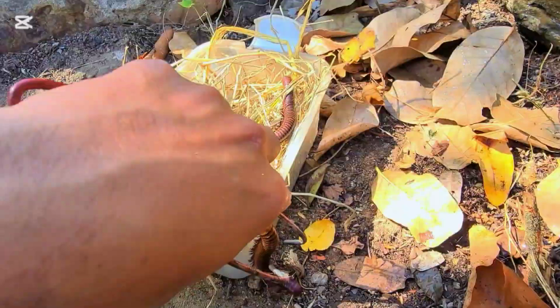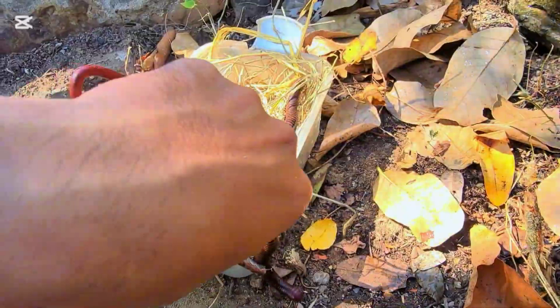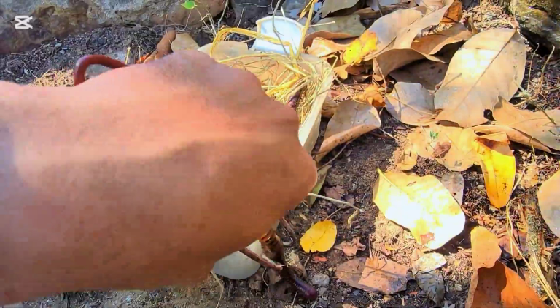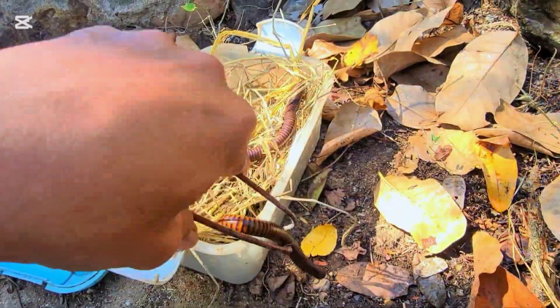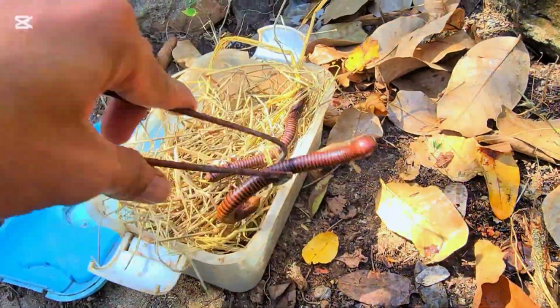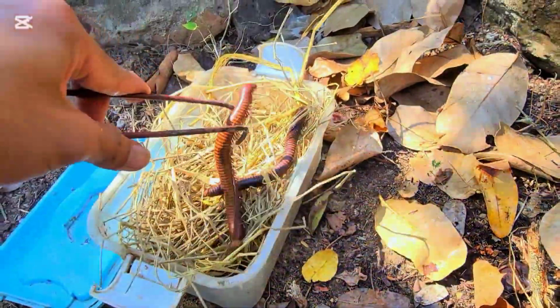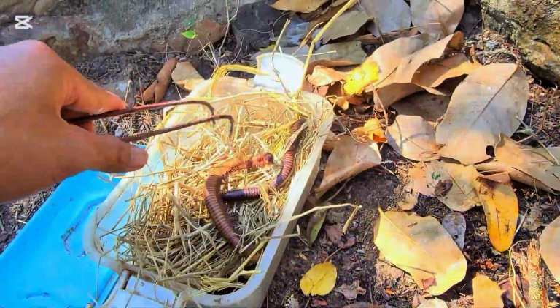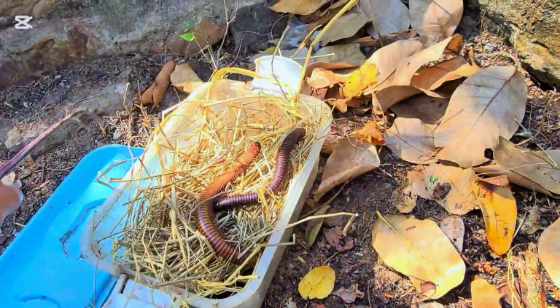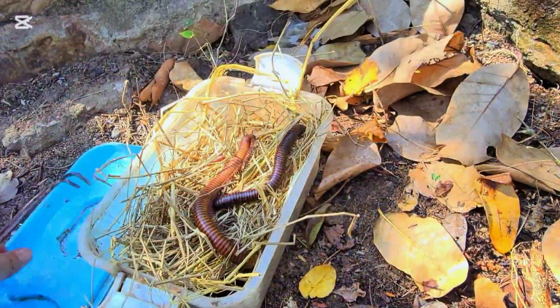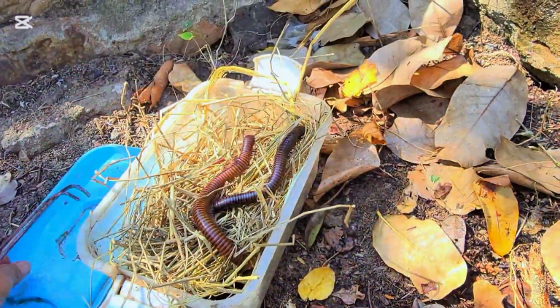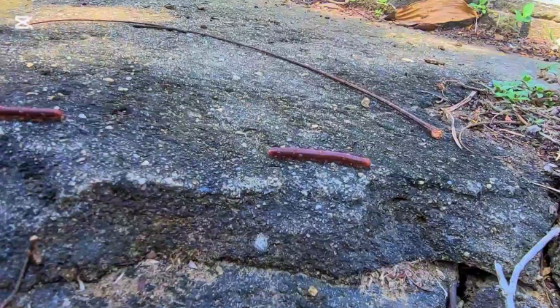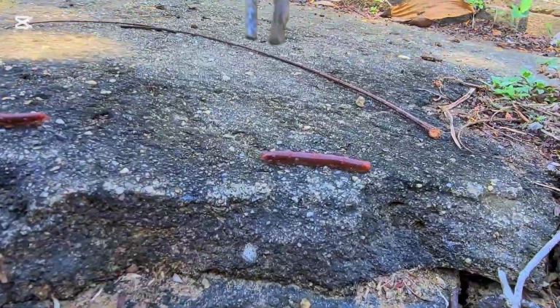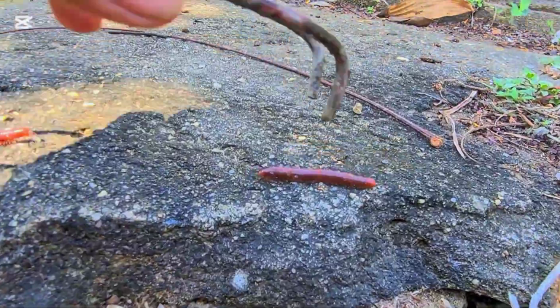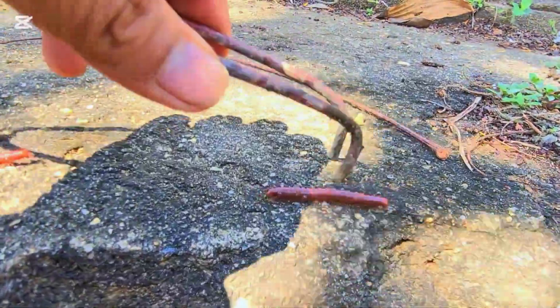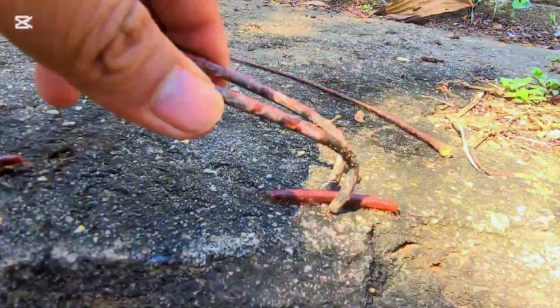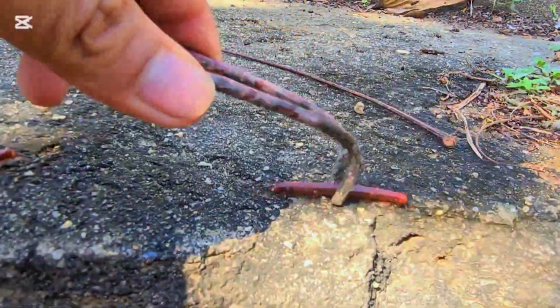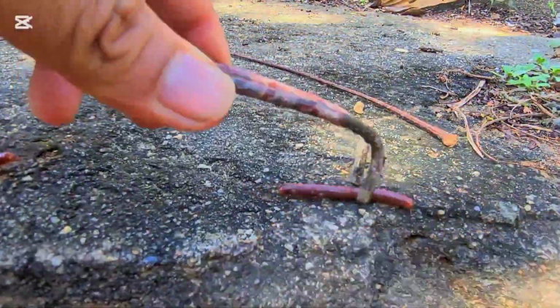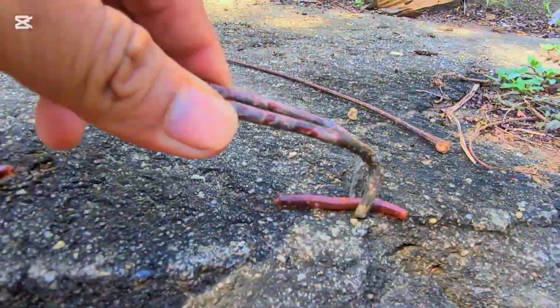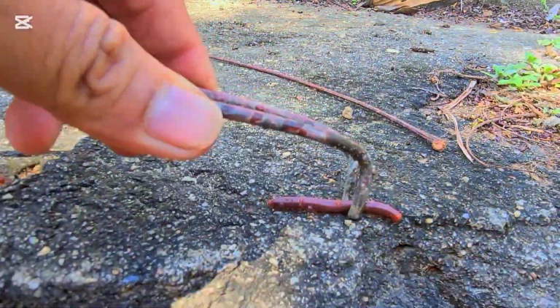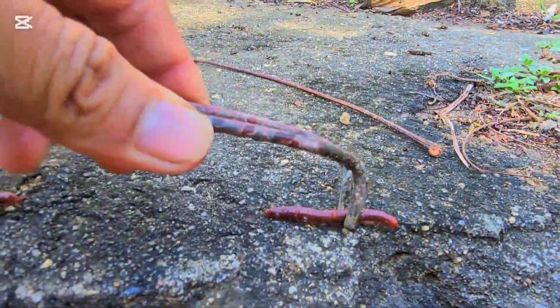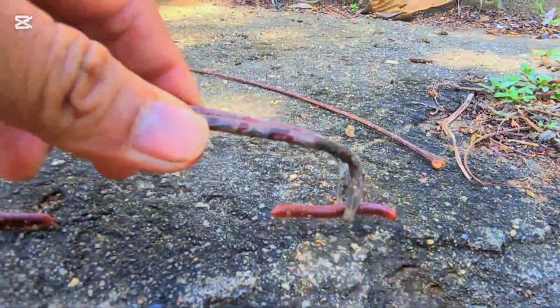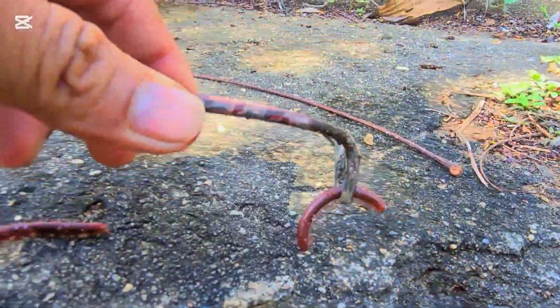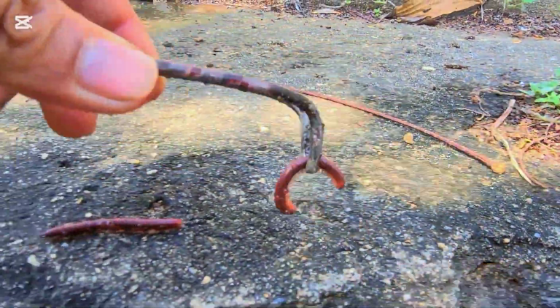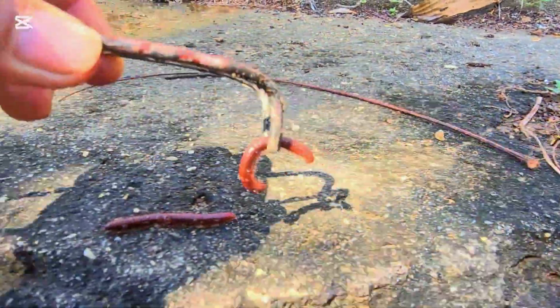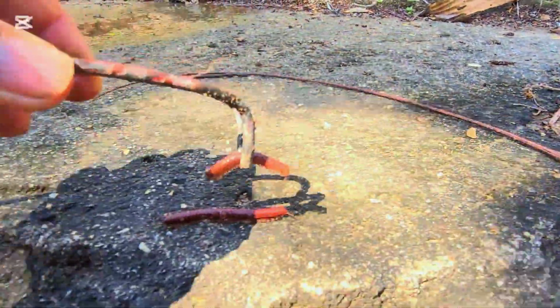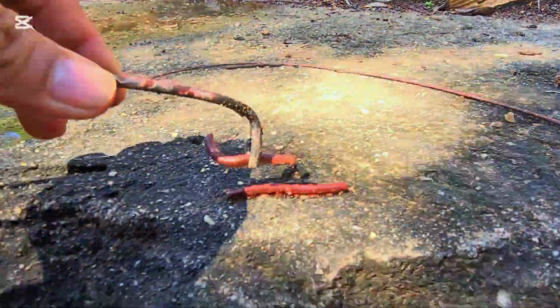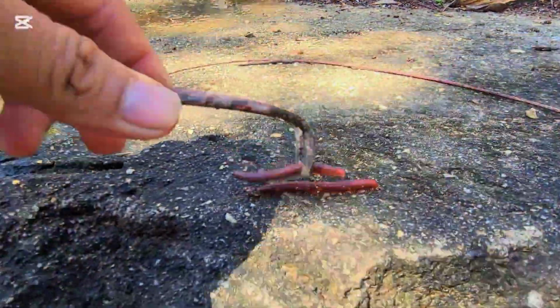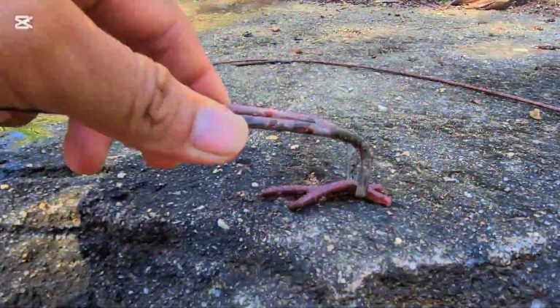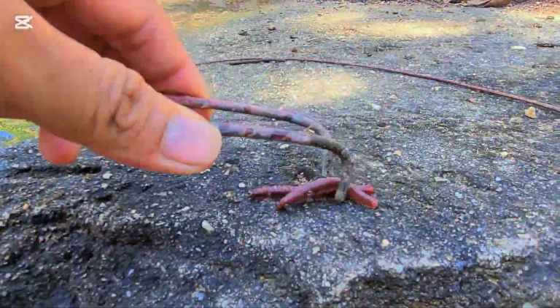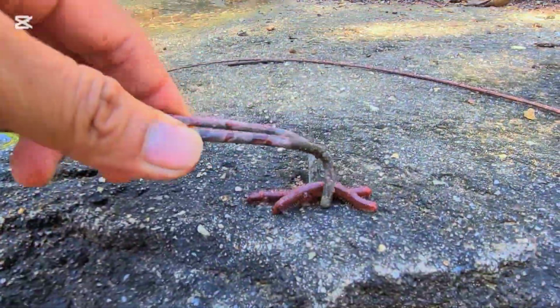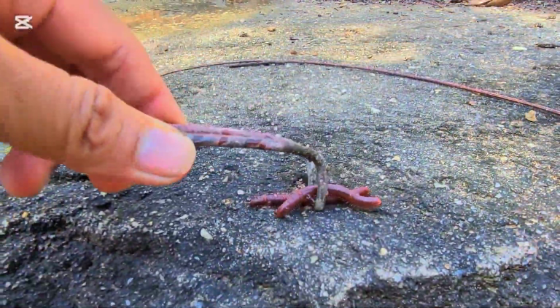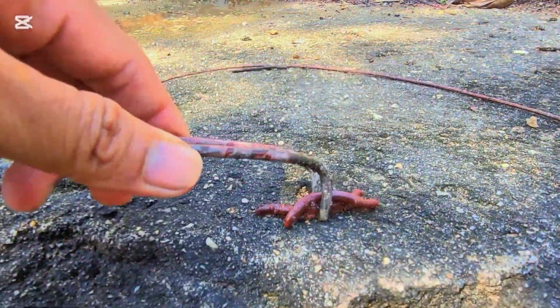Unbelievable. It's a very short millipede.